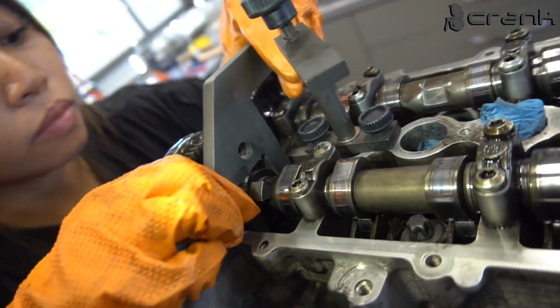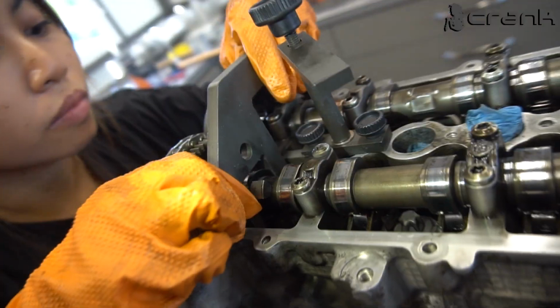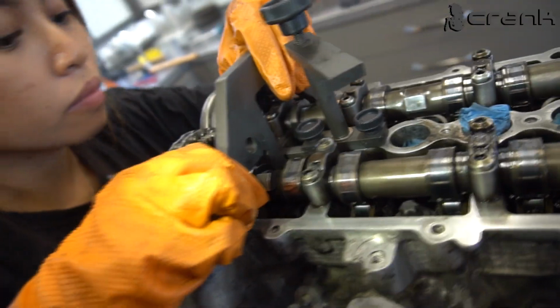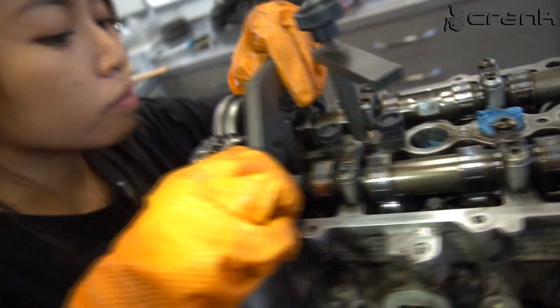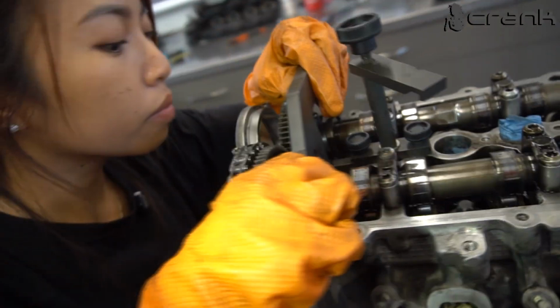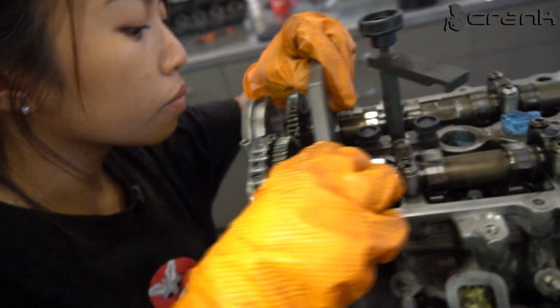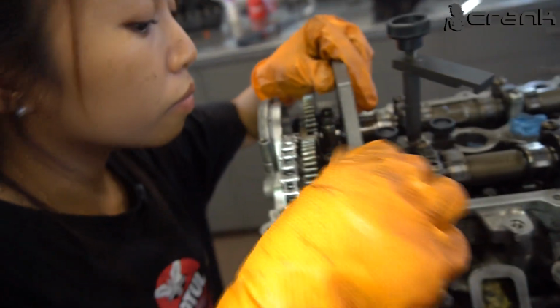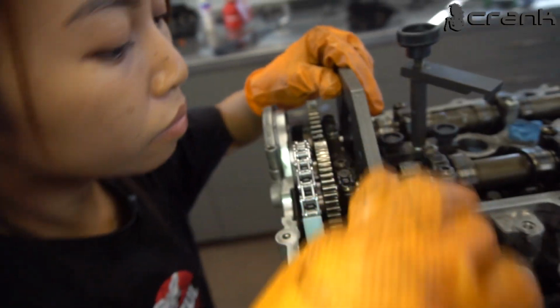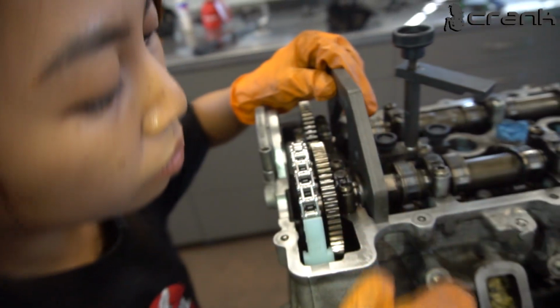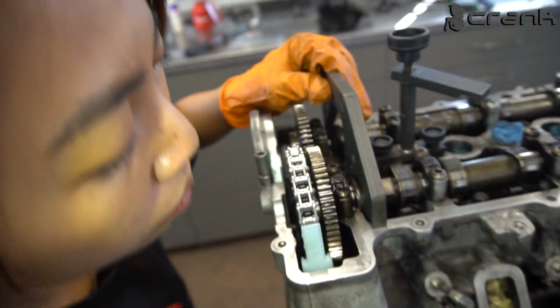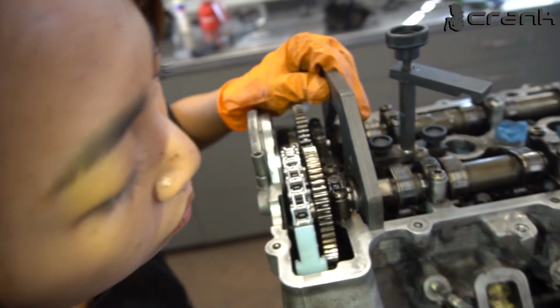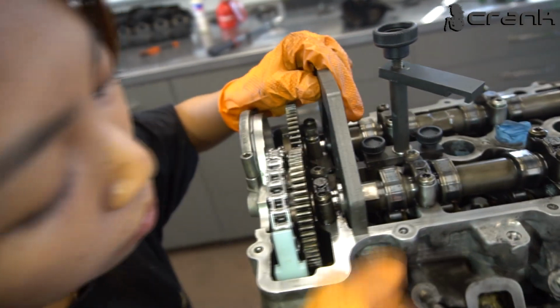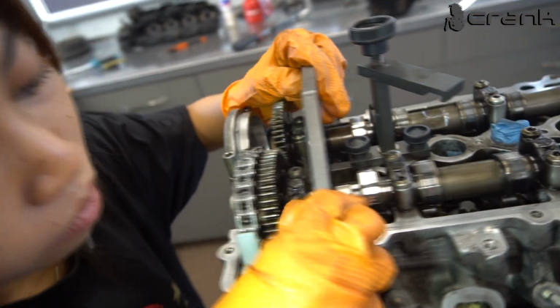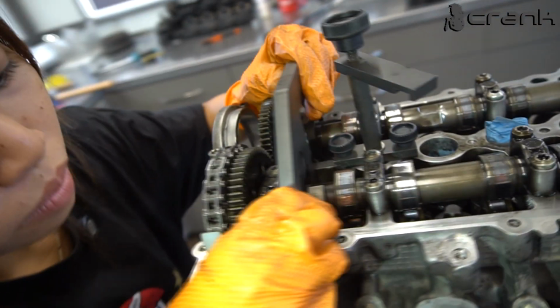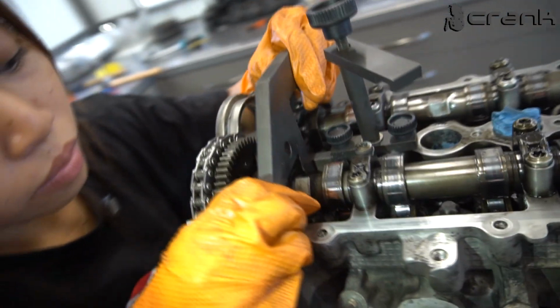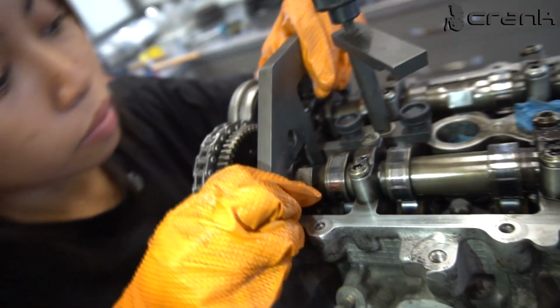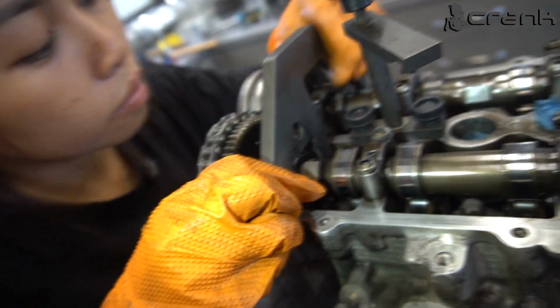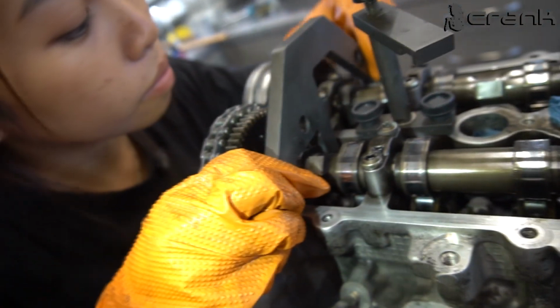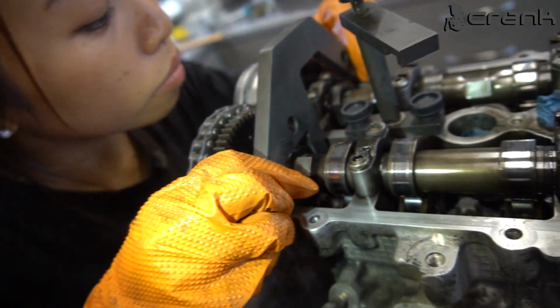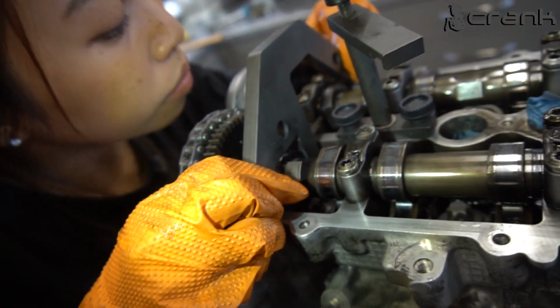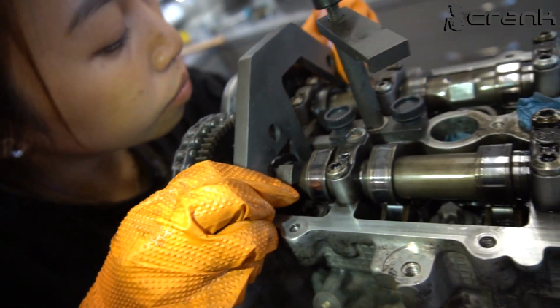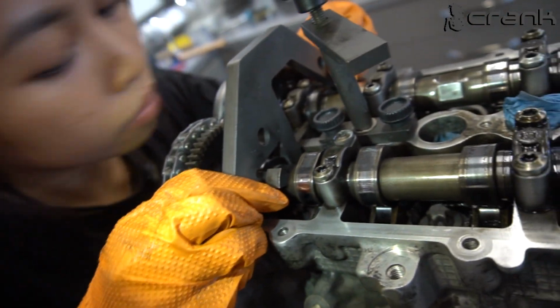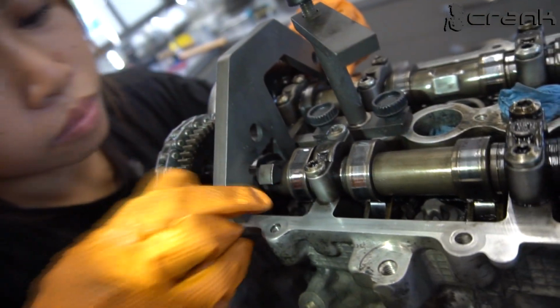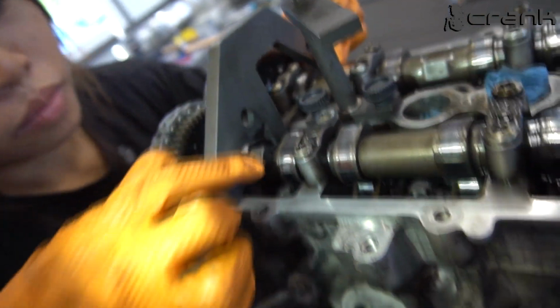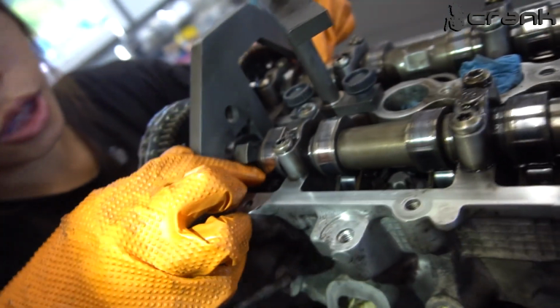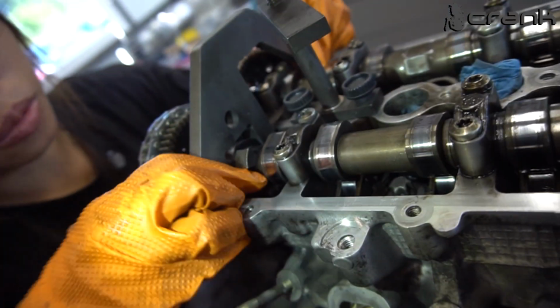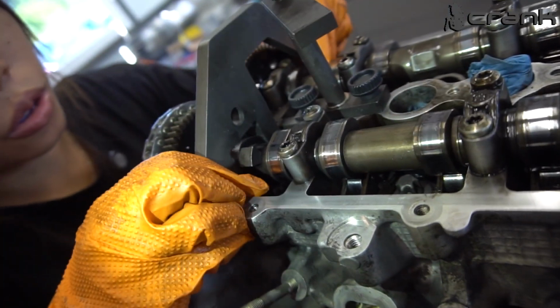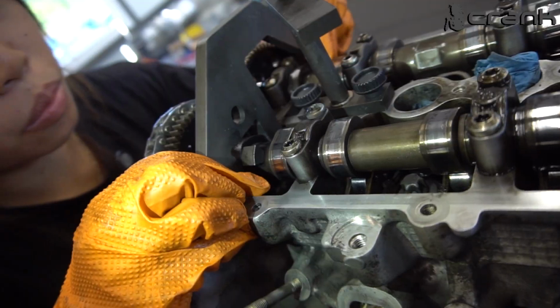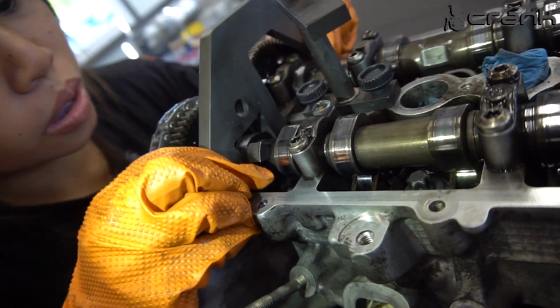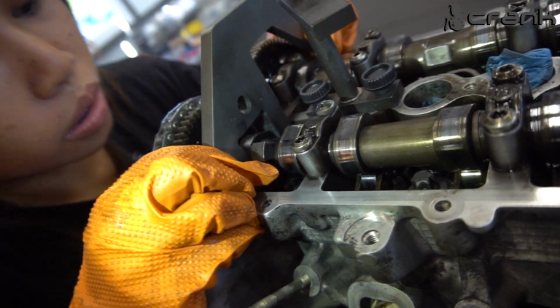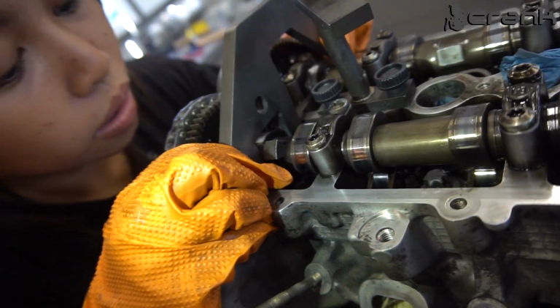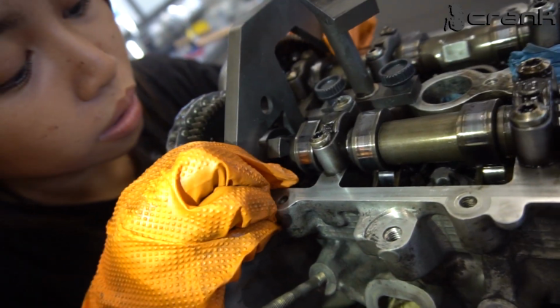So what is the important thing here? This camshaft surface — what should it be?